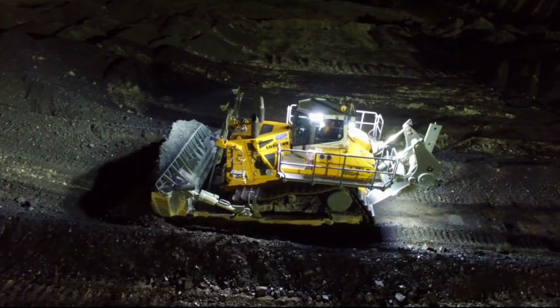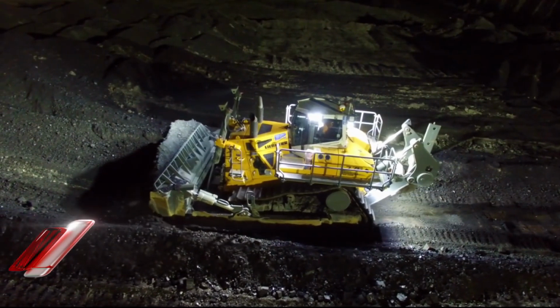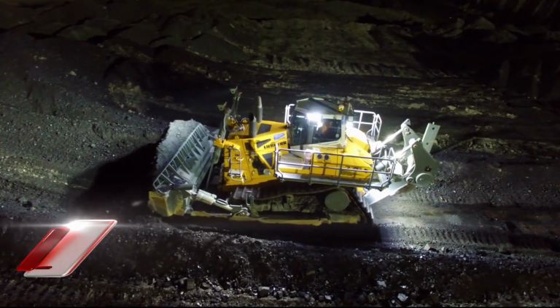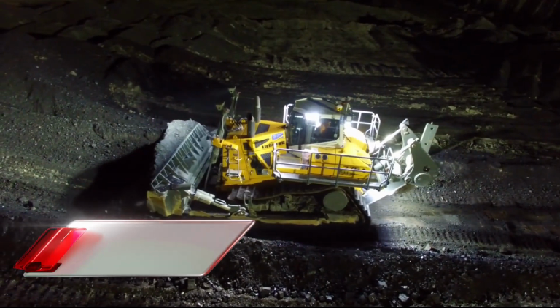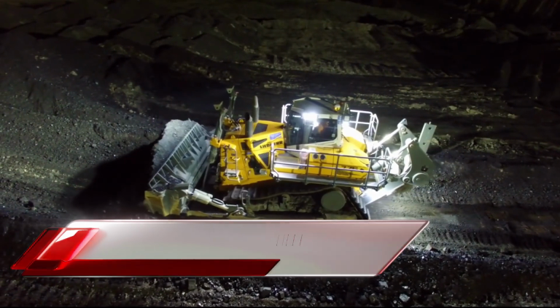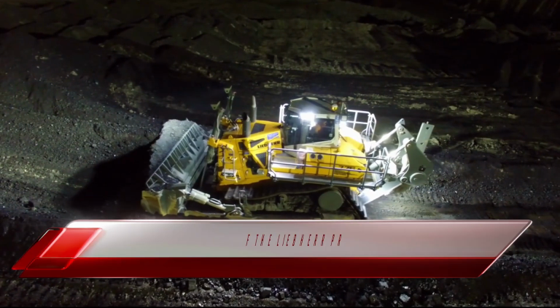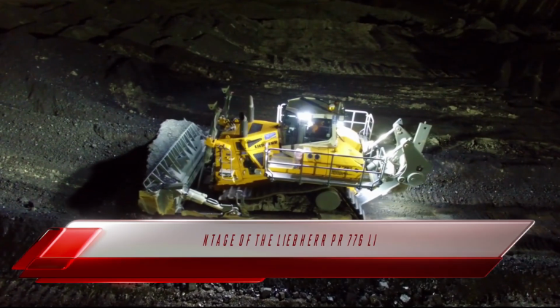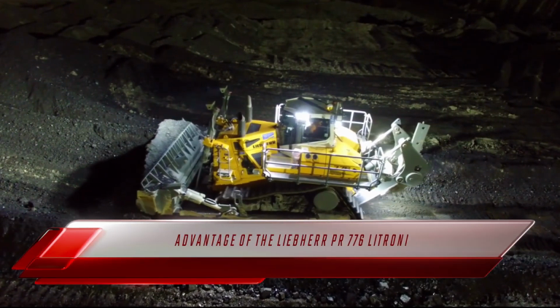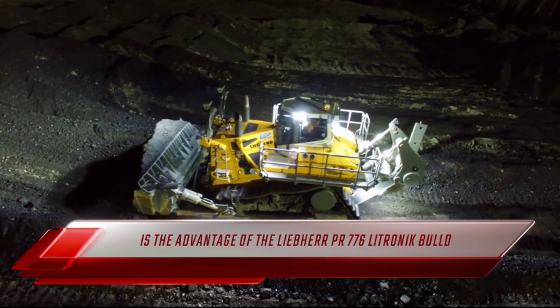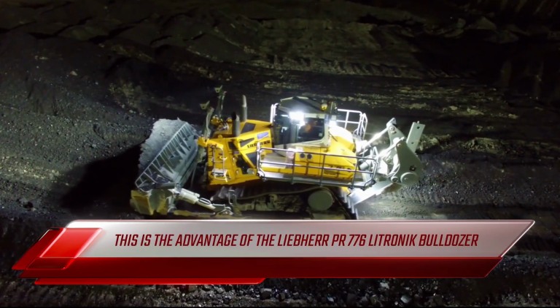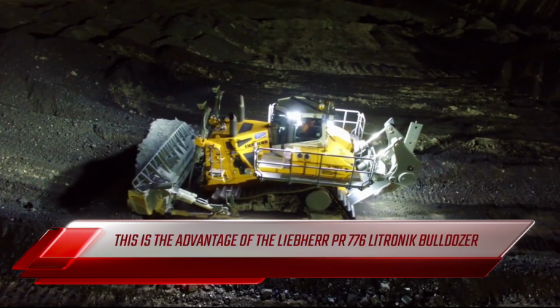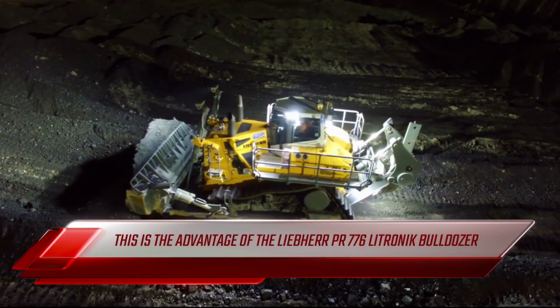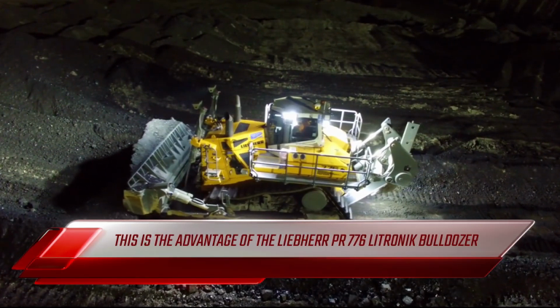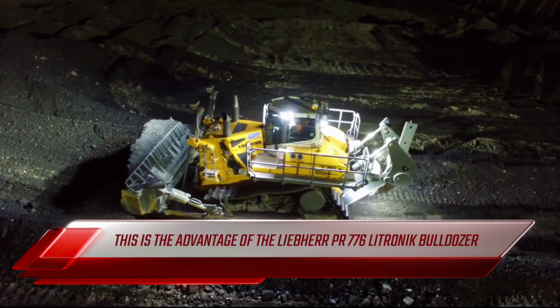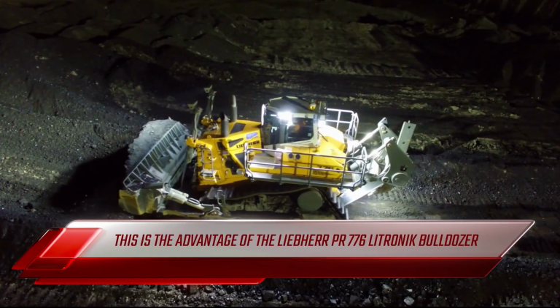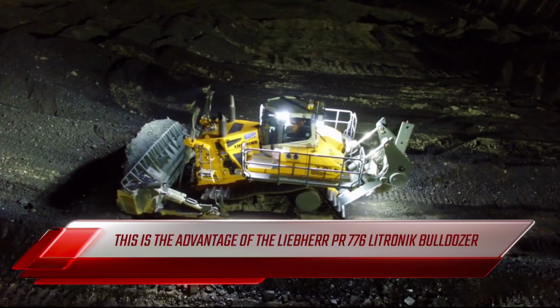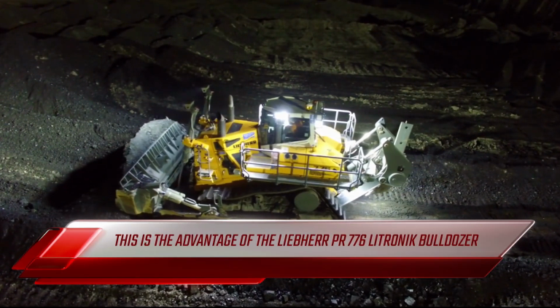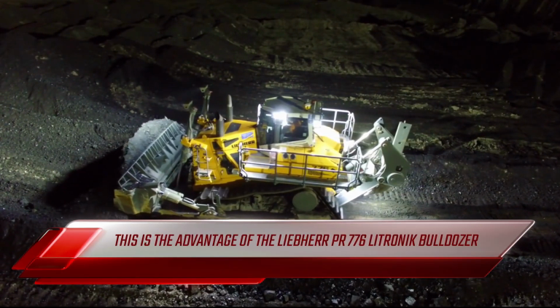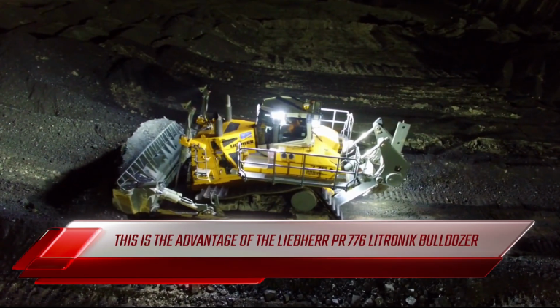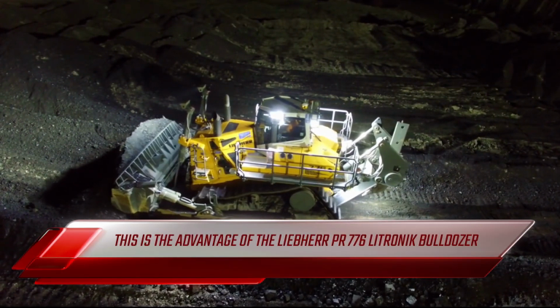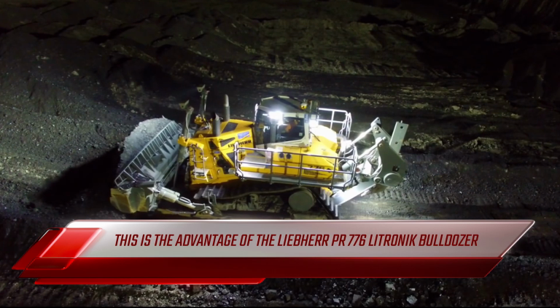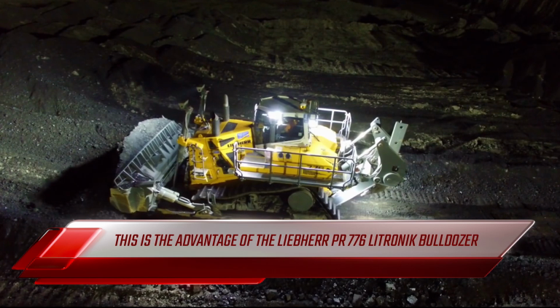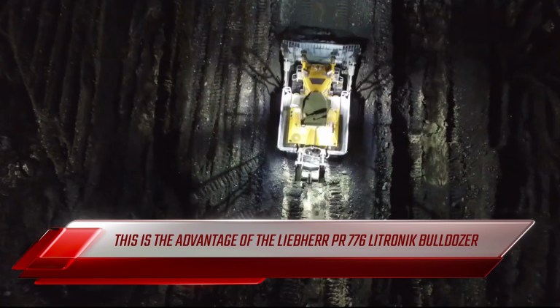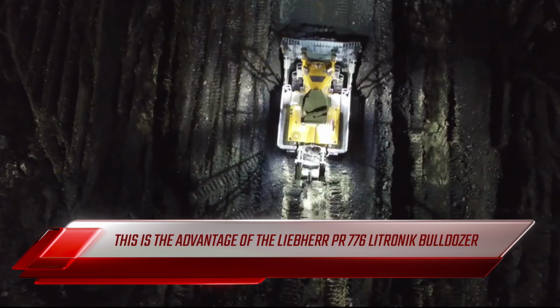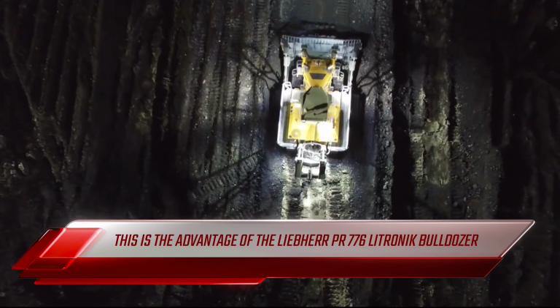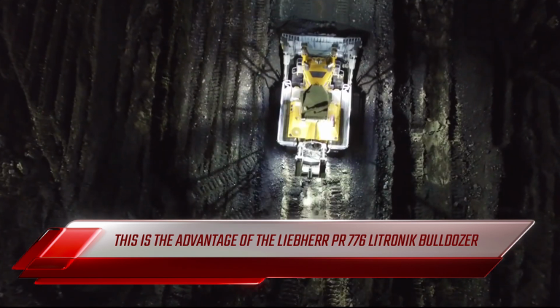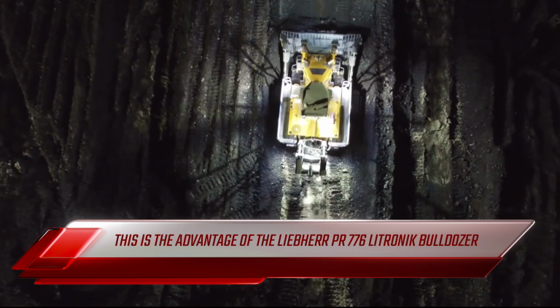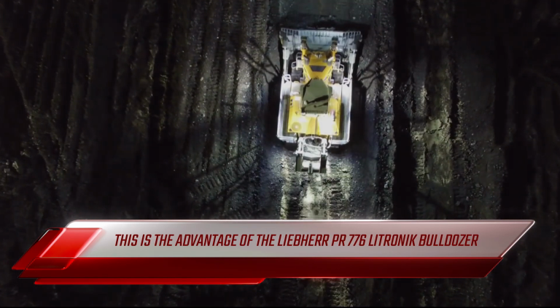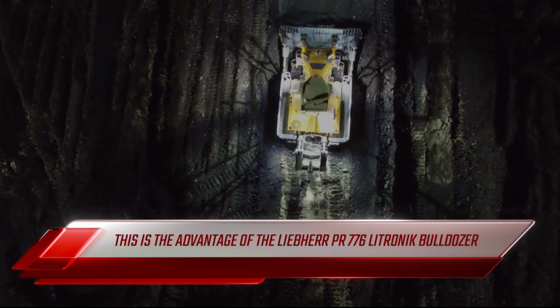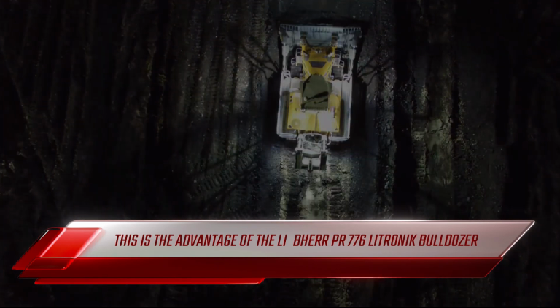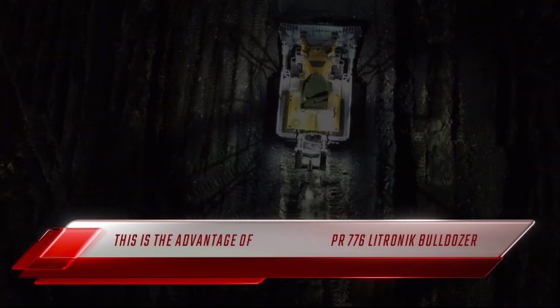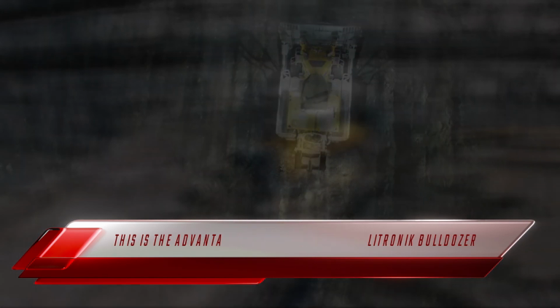Able to level mountains in an instant — this is the advantage of the Liebherr PR-776 Latronic Bulldozer.